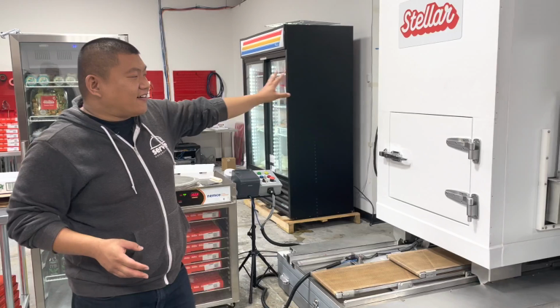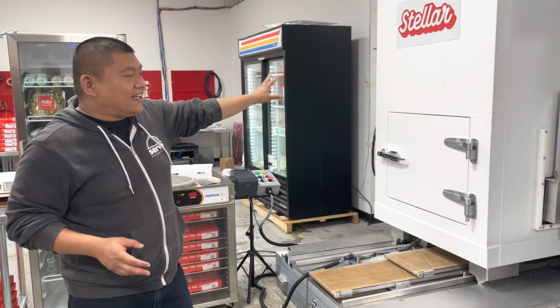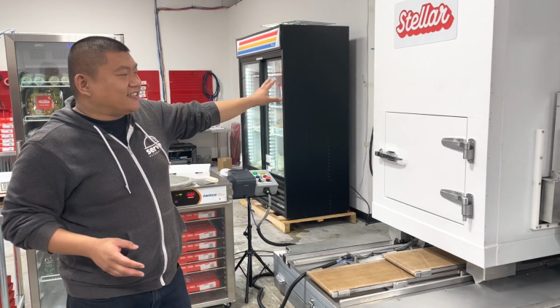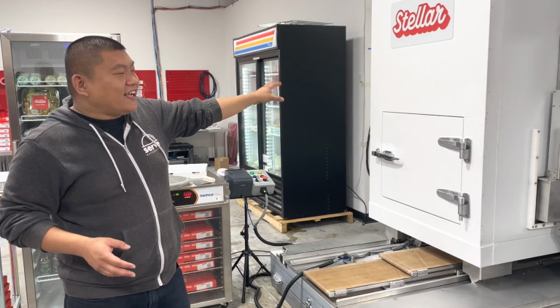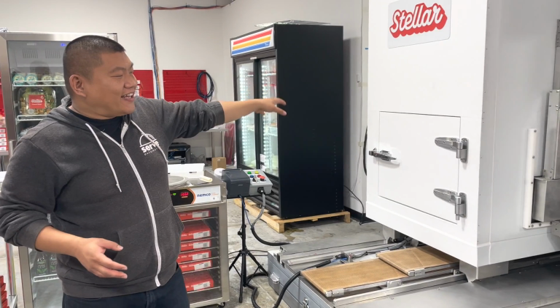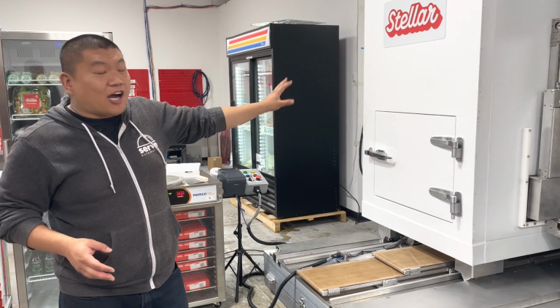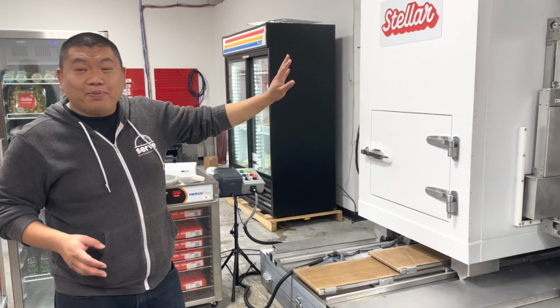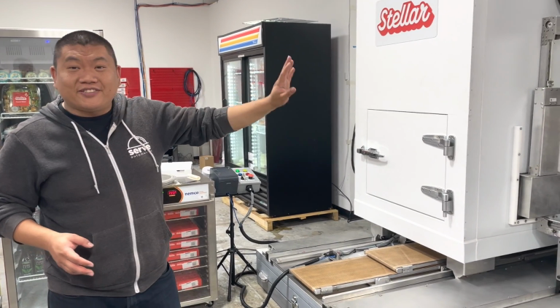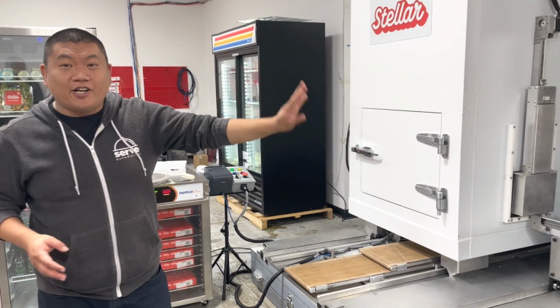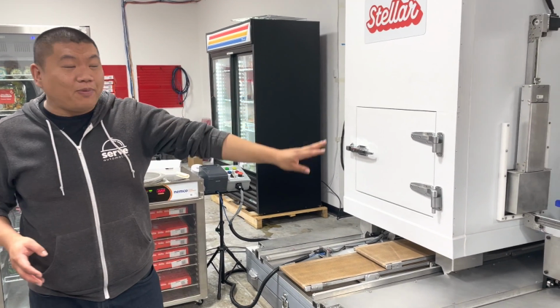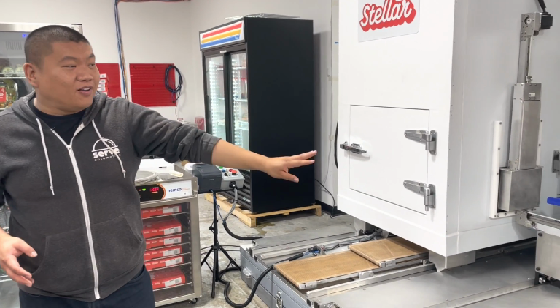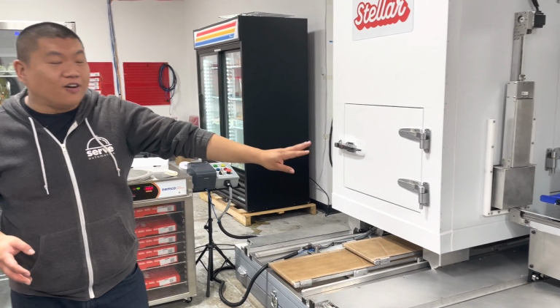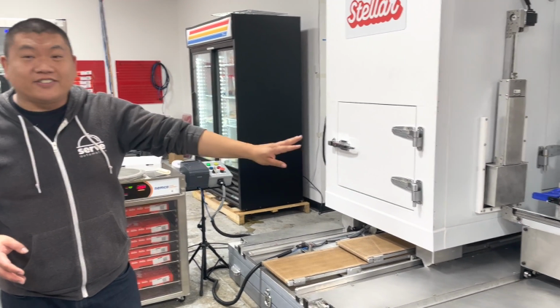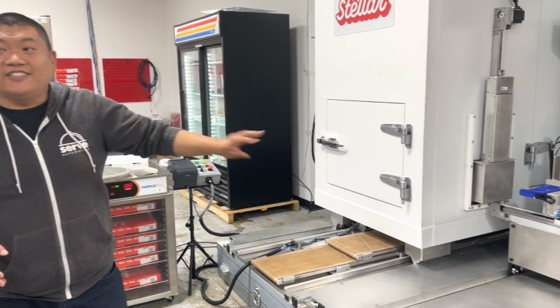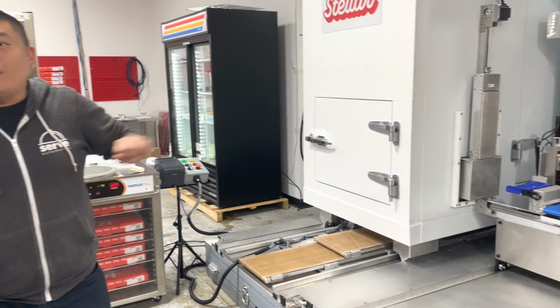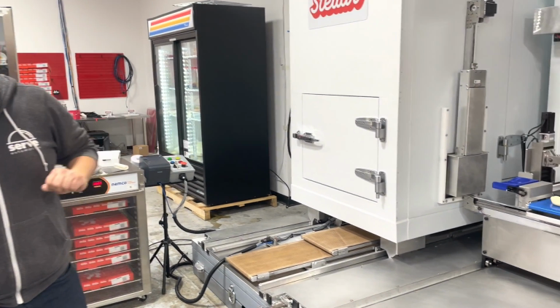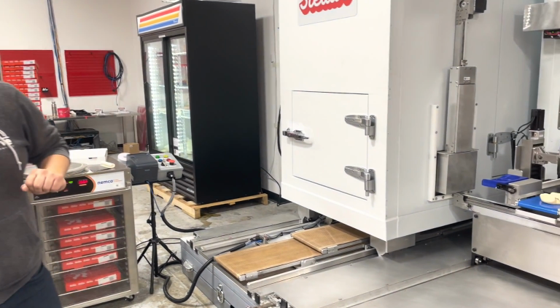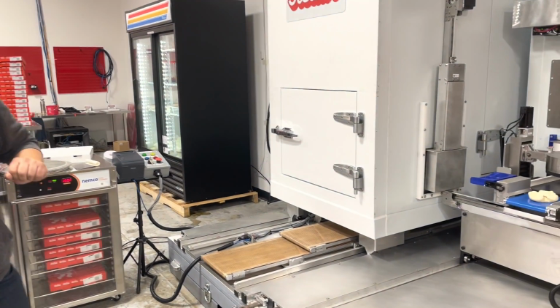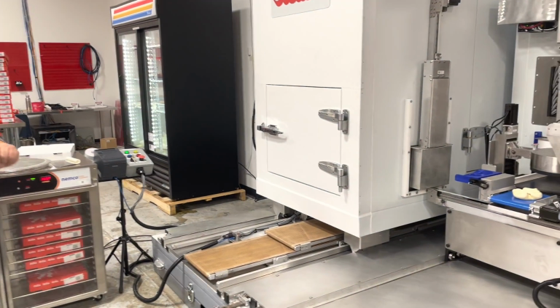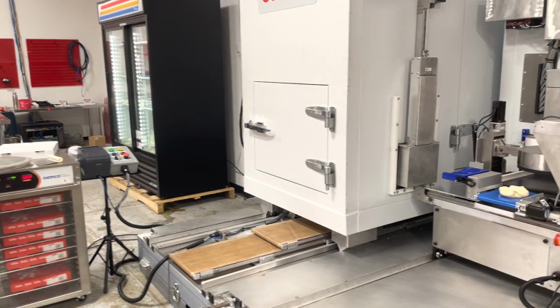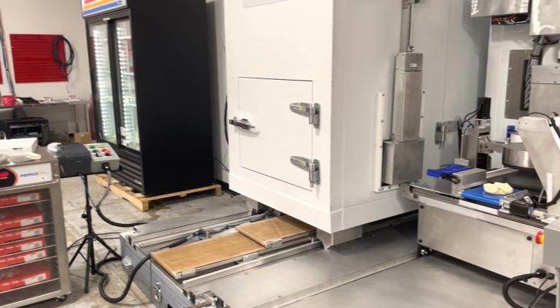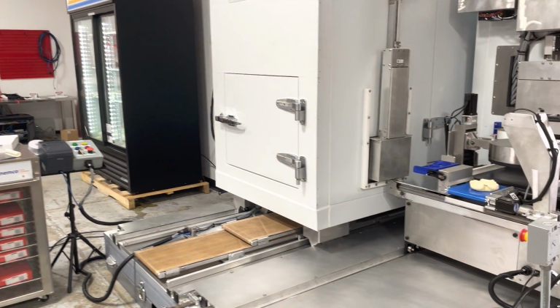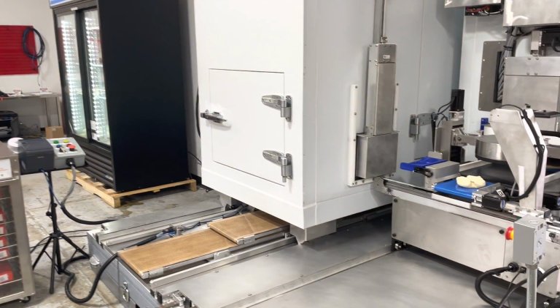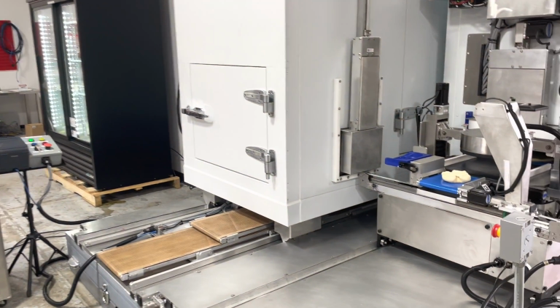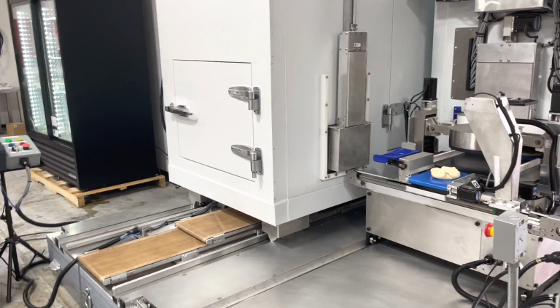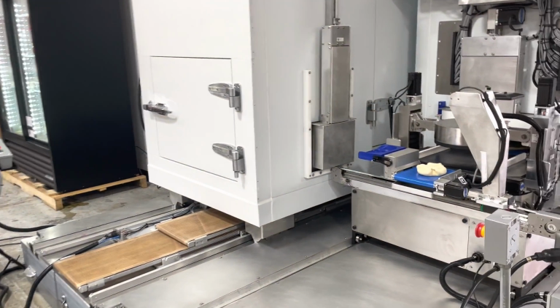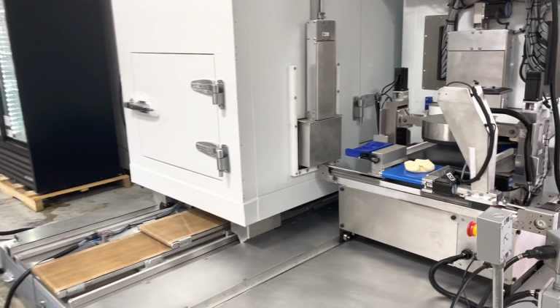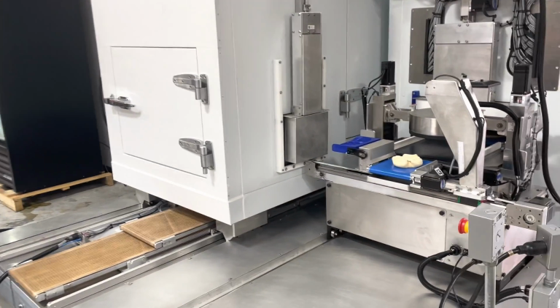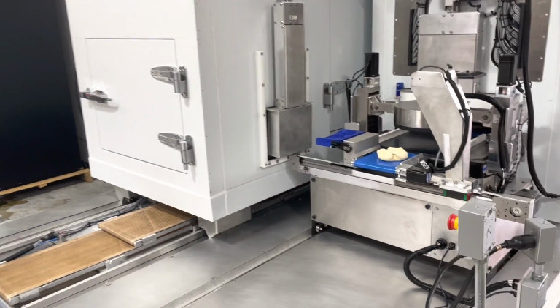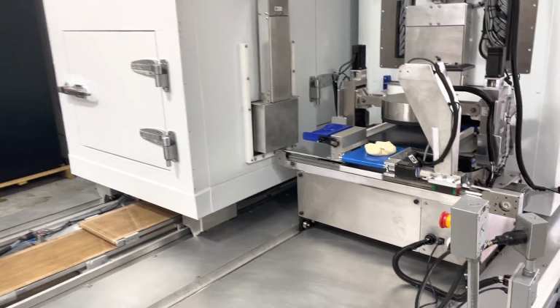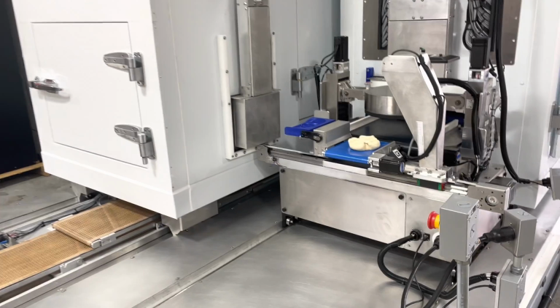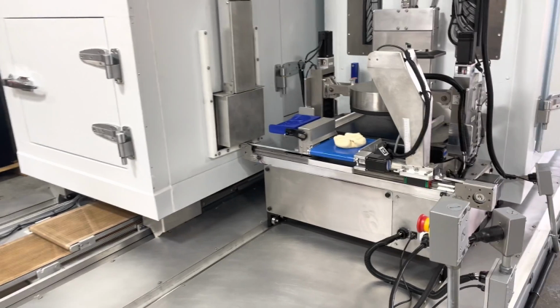It outputs a dough ball over to the dough press. The dough press then will open the dough.